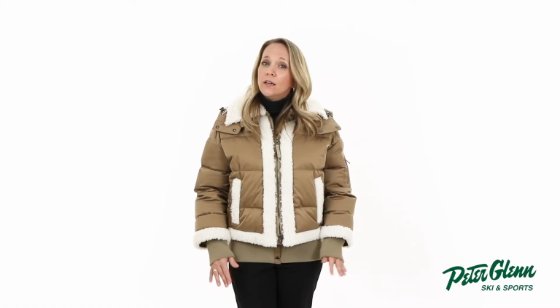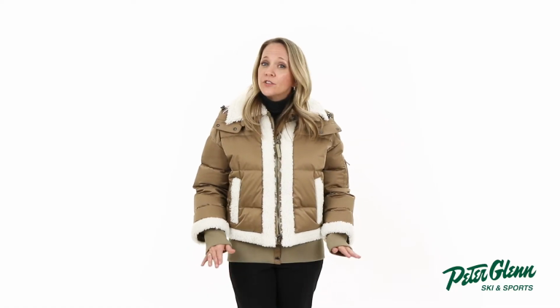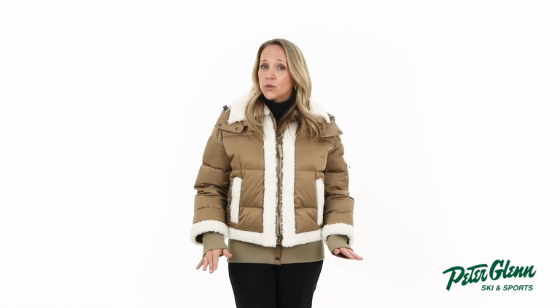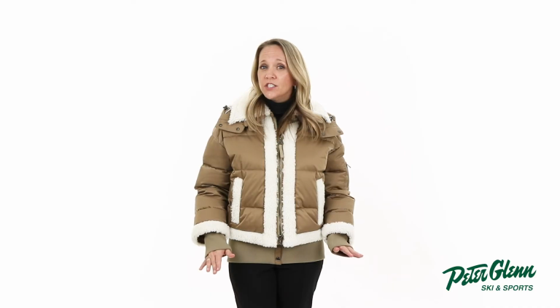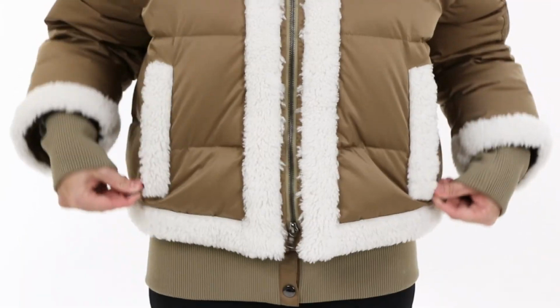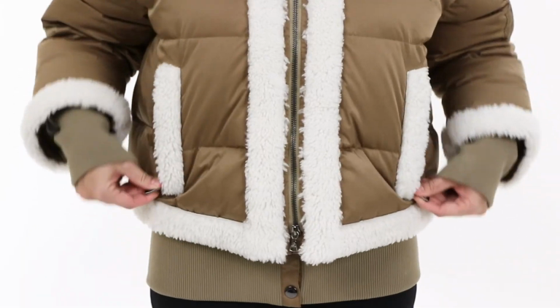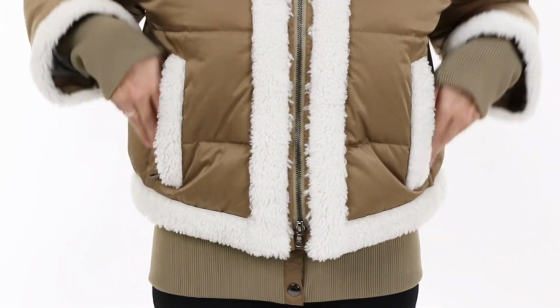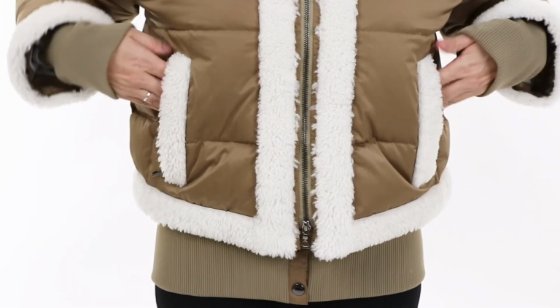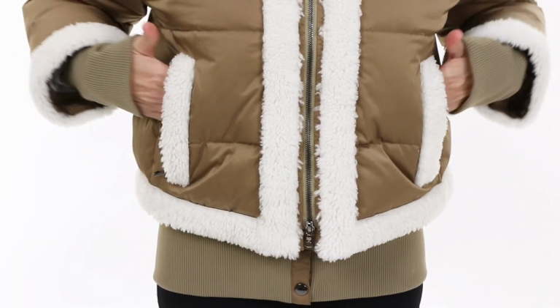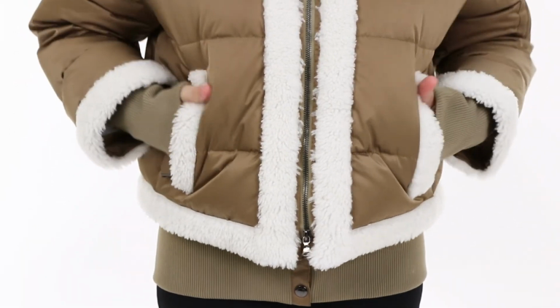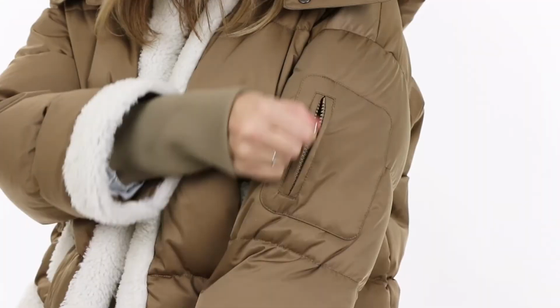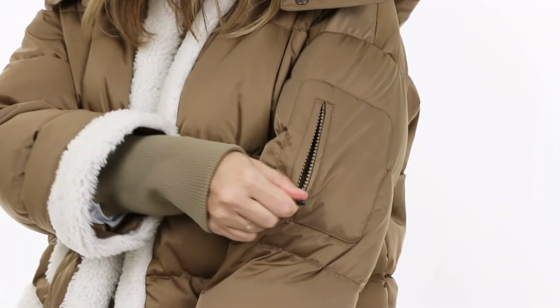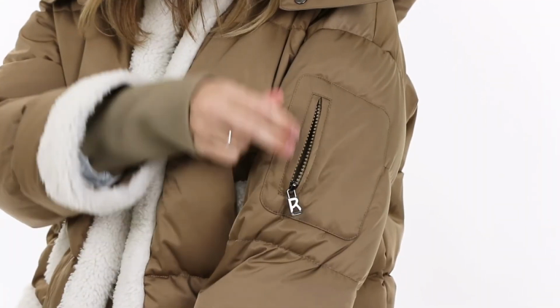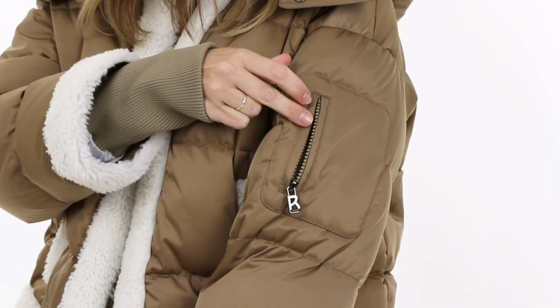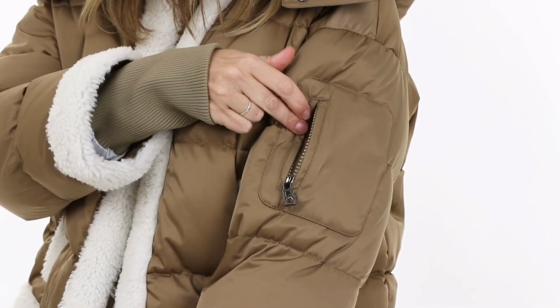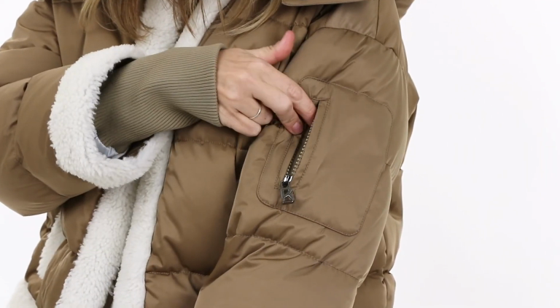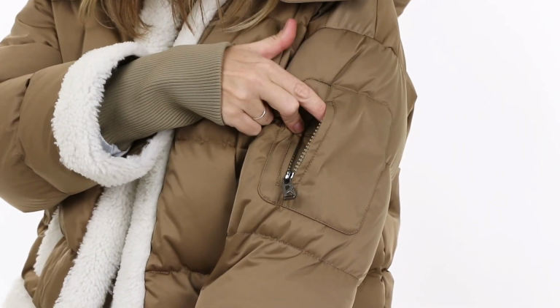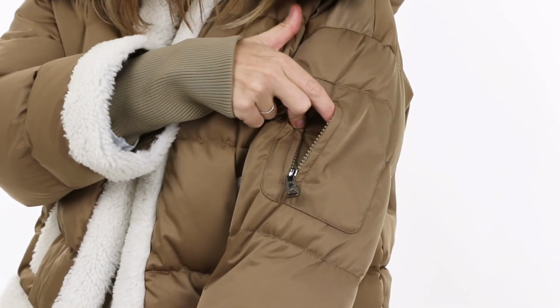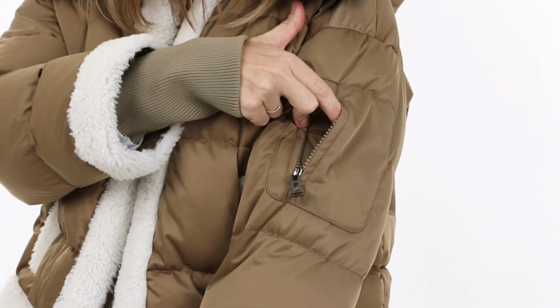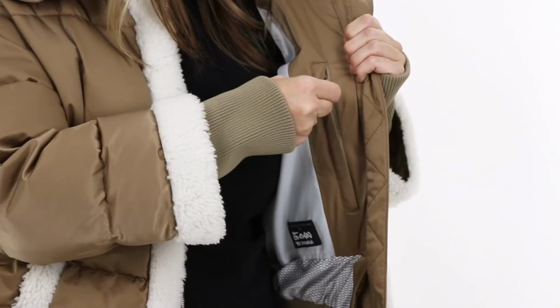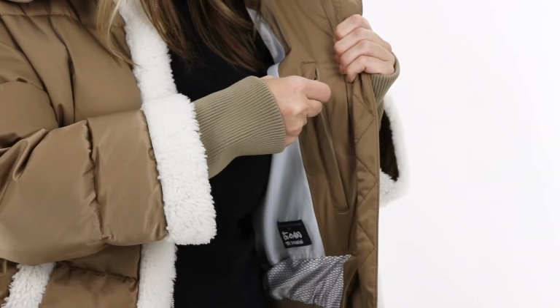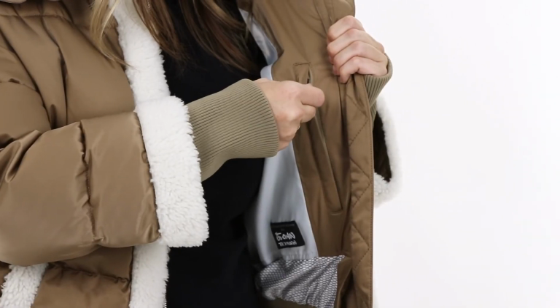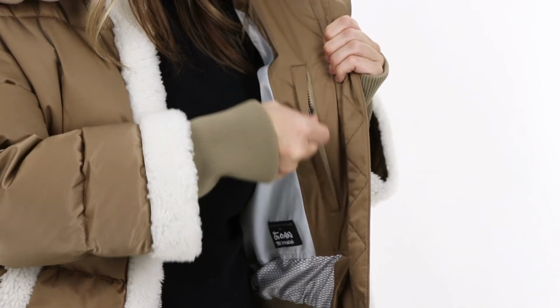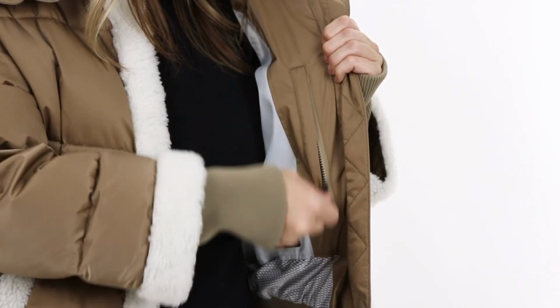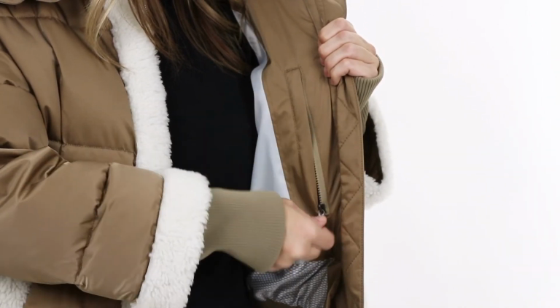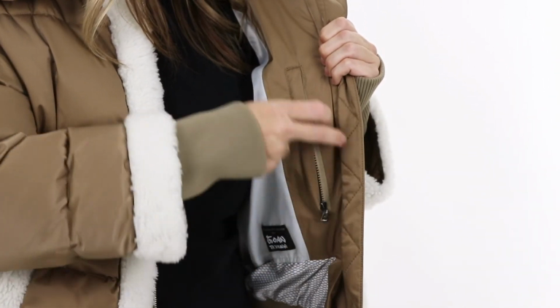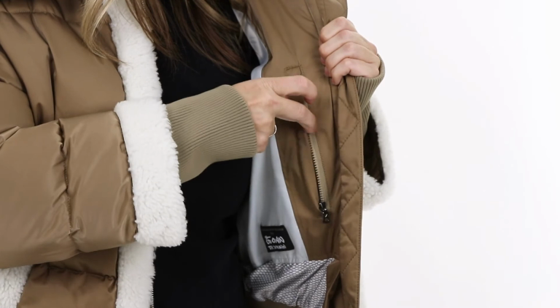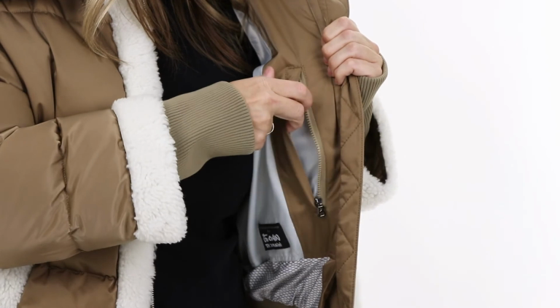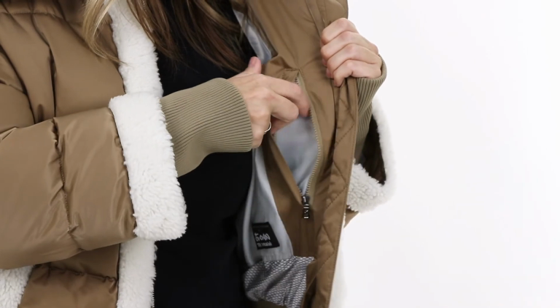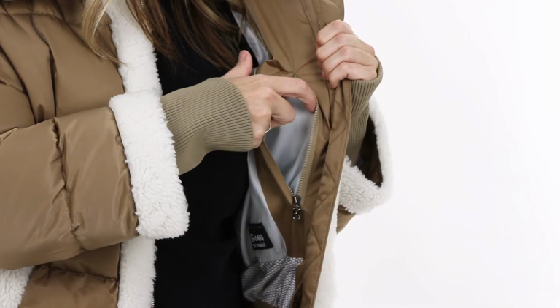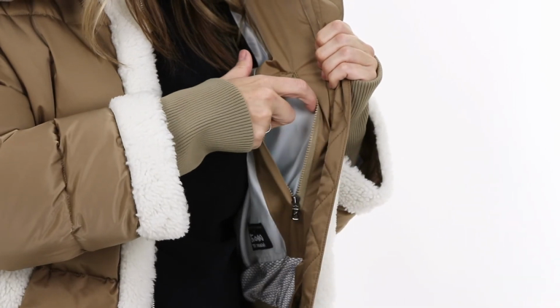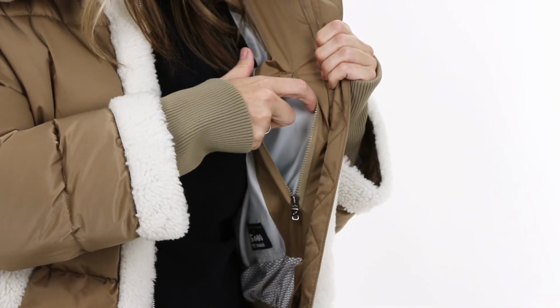For storage, there are two waist pockets and a pass pocket on the sleeve. On the inside, there's one small zippered pocket for your phone or wallet.